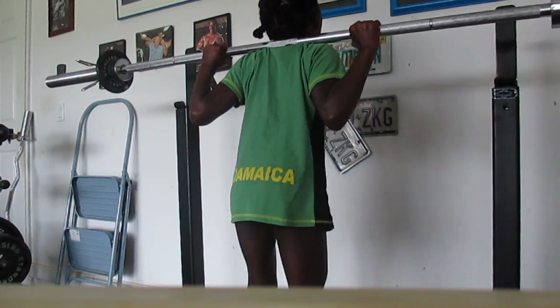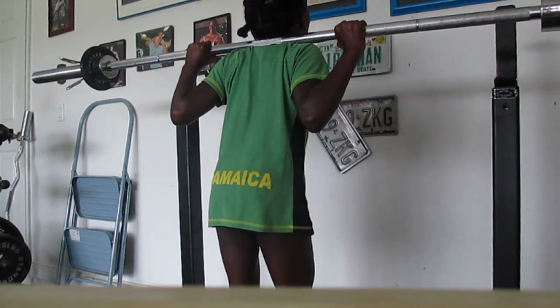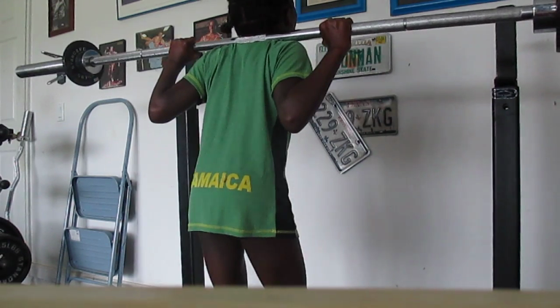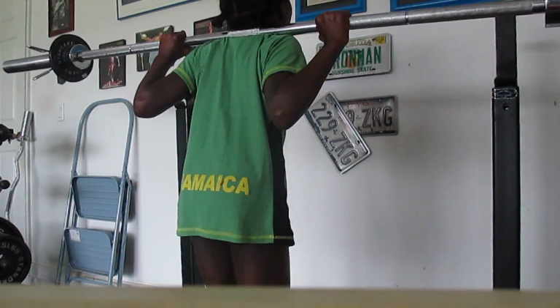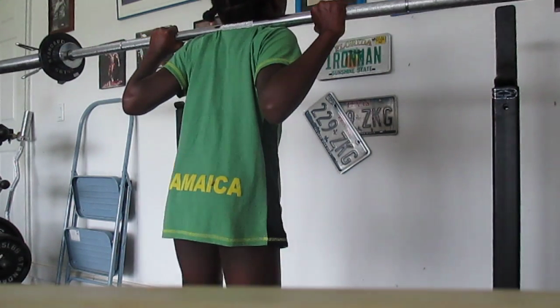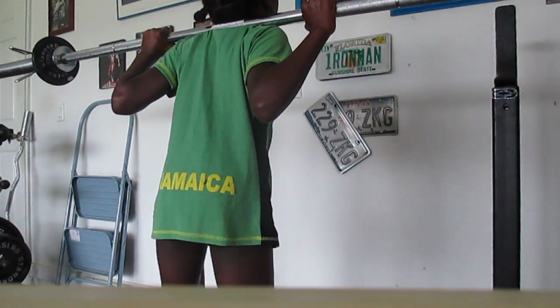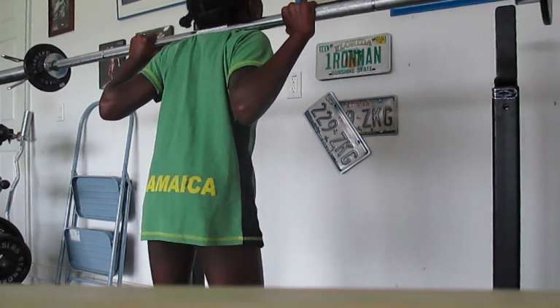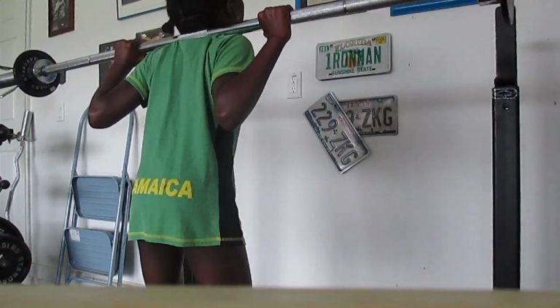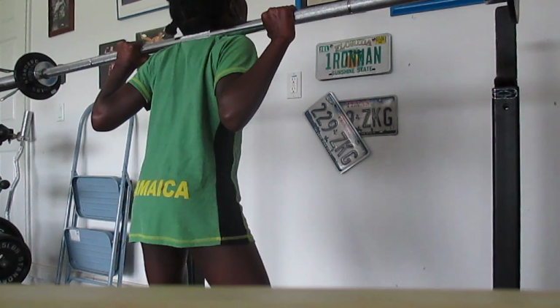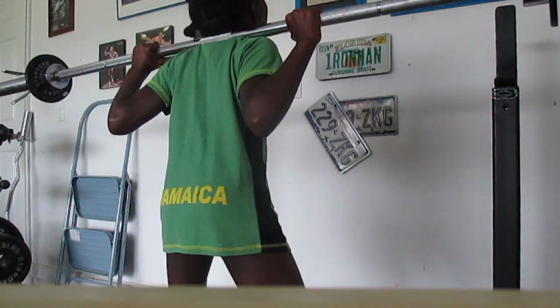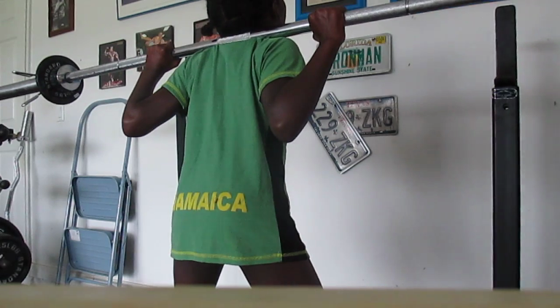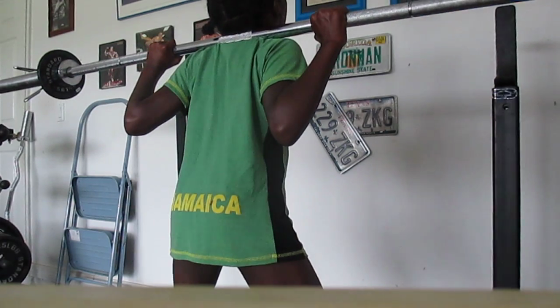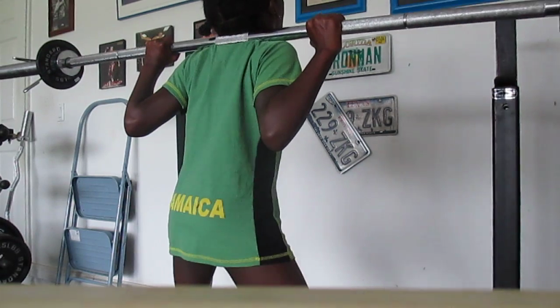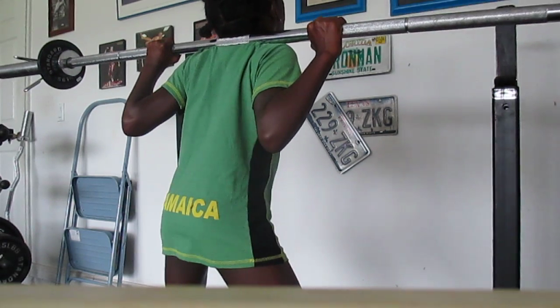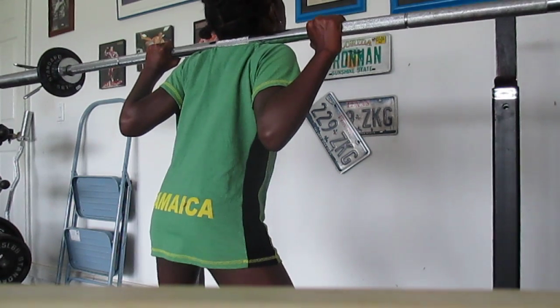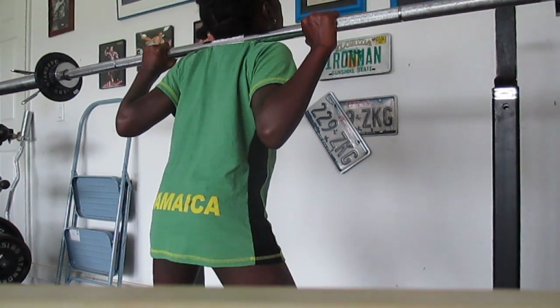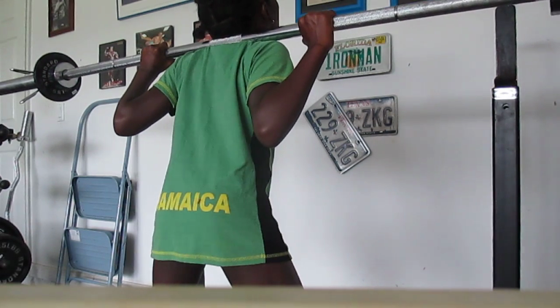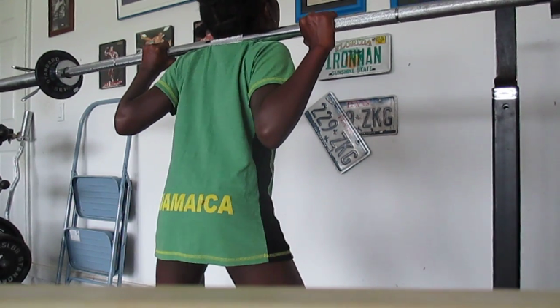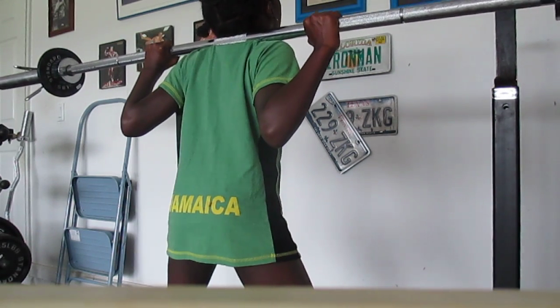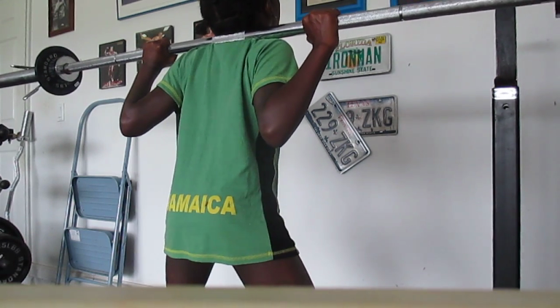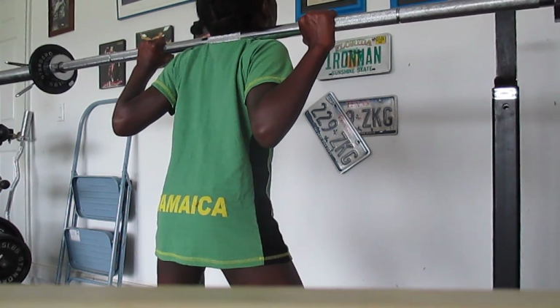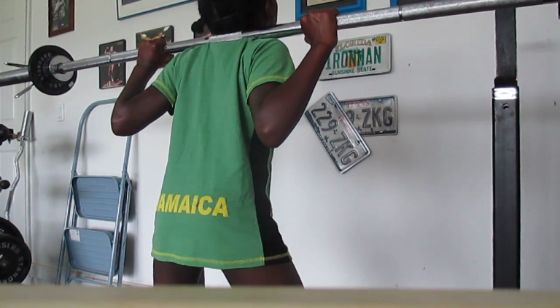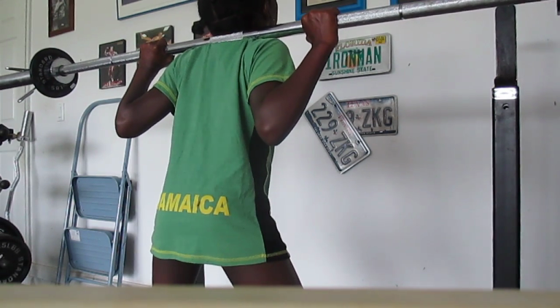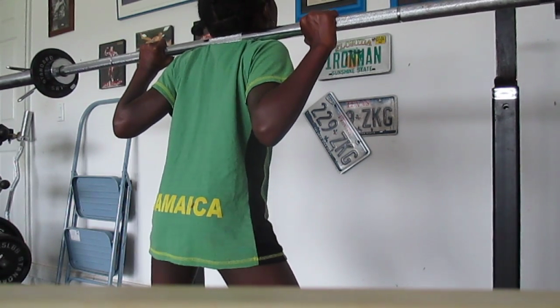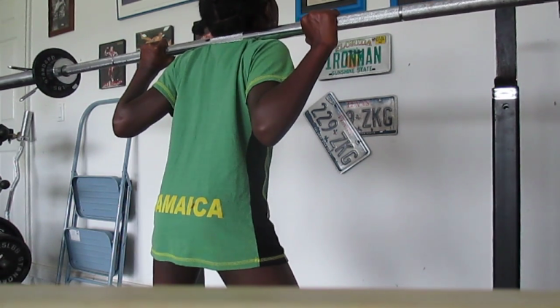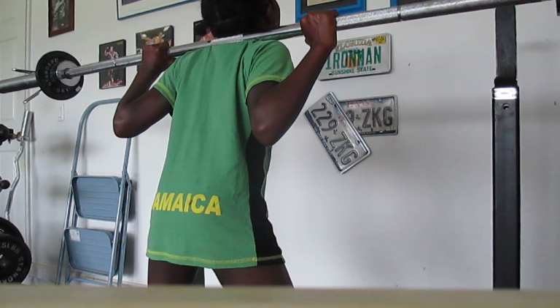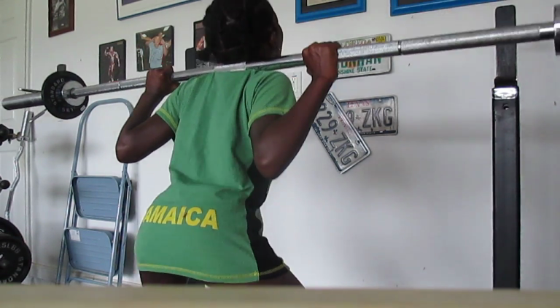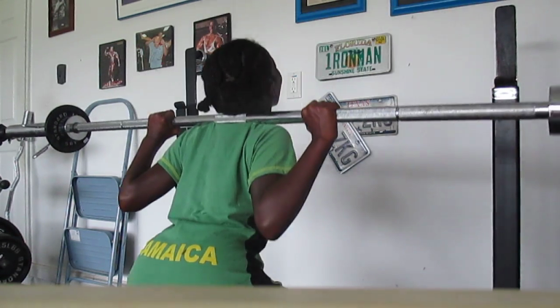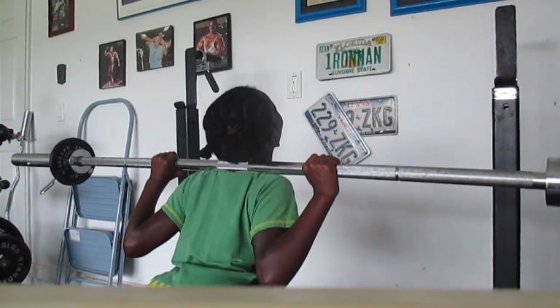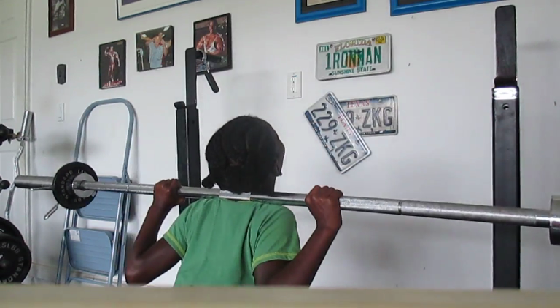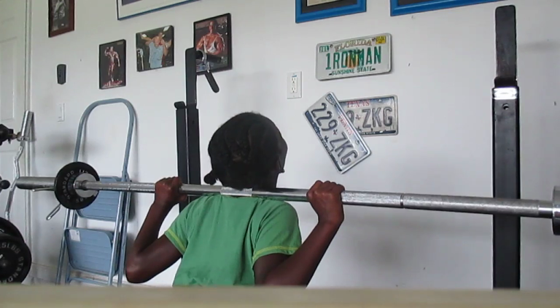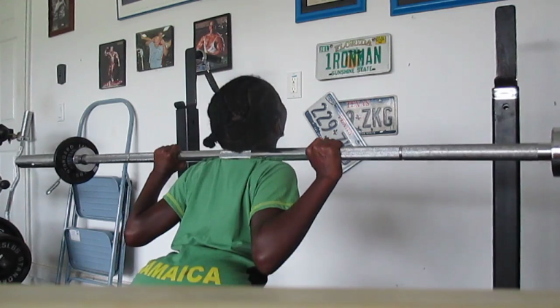And get your stance. Okay, let's go. 20 reps. Boom.